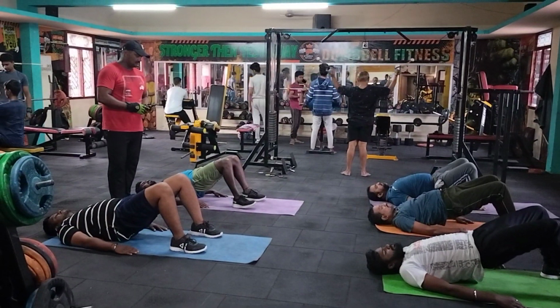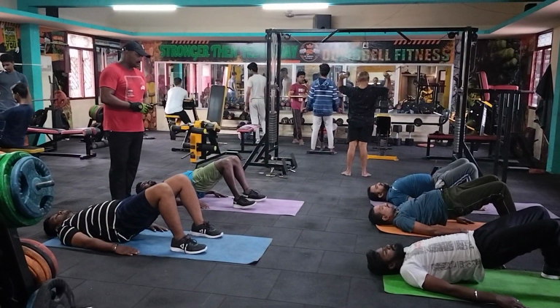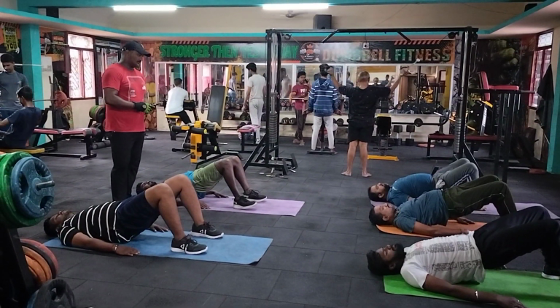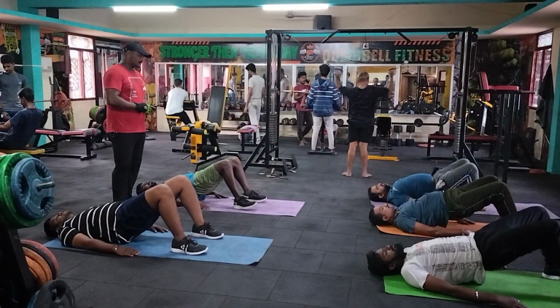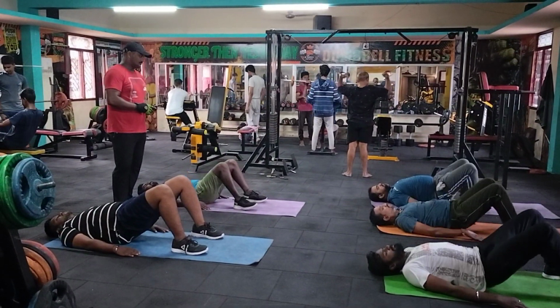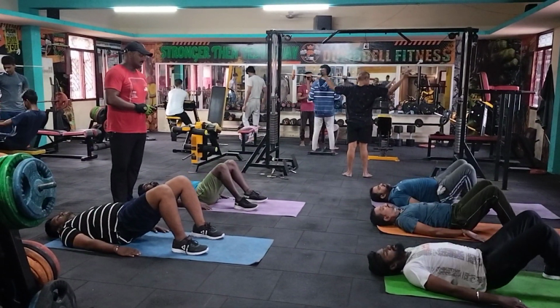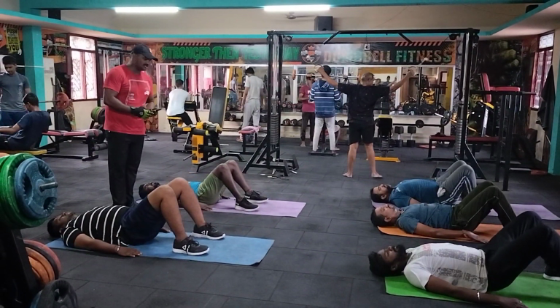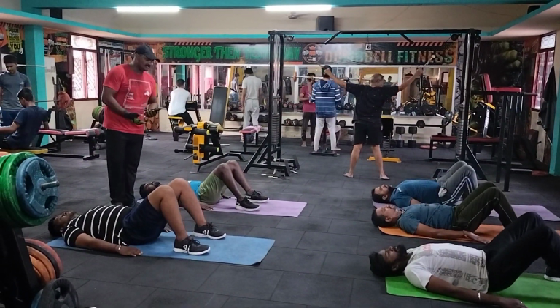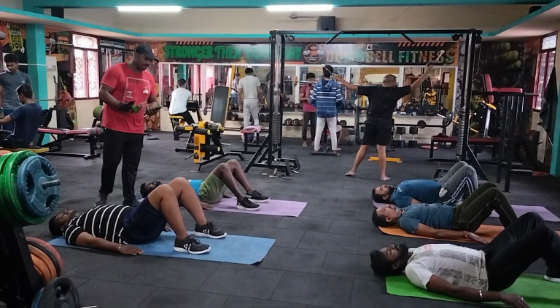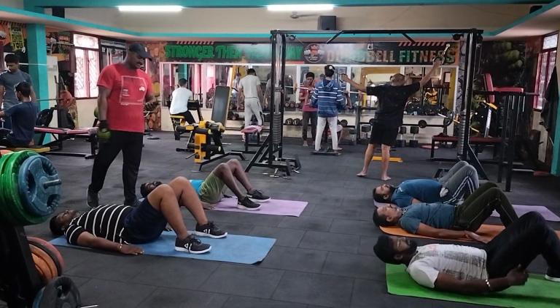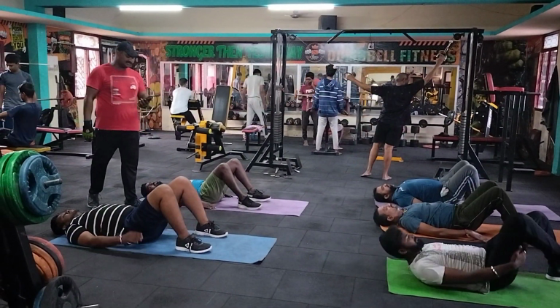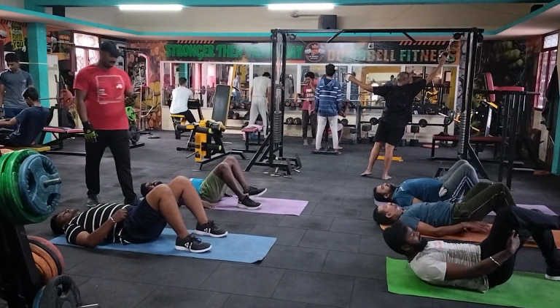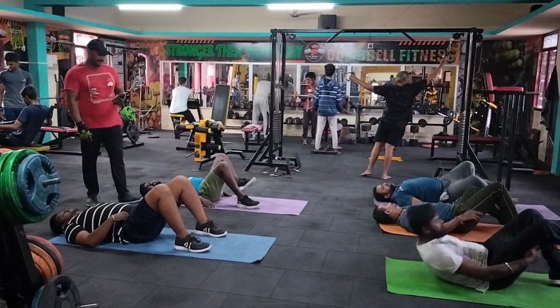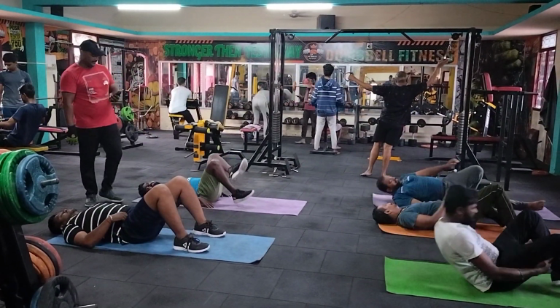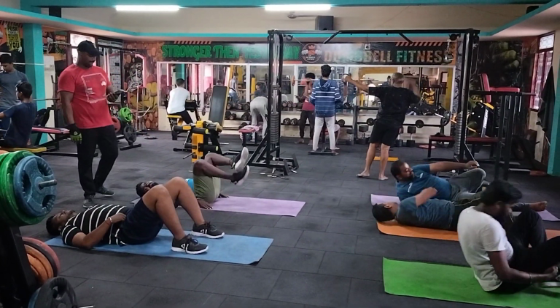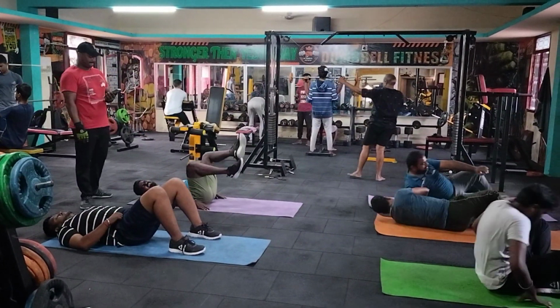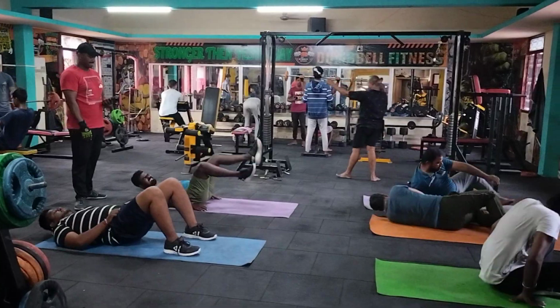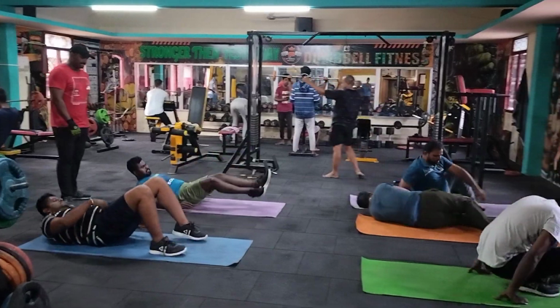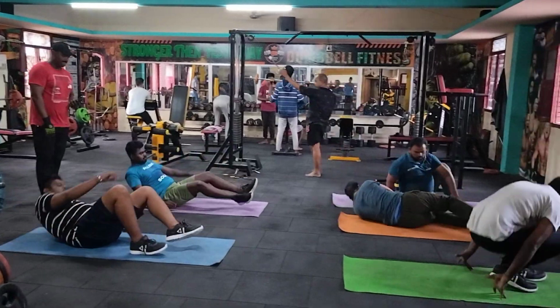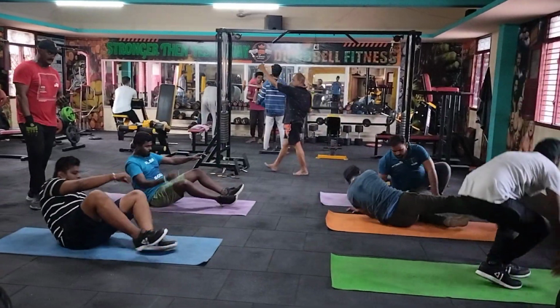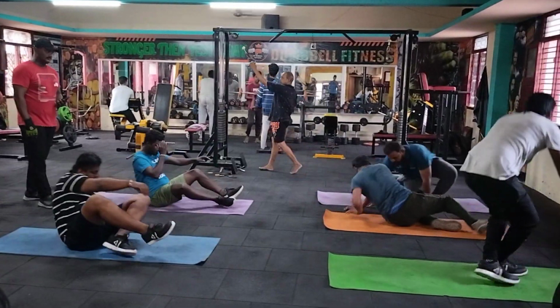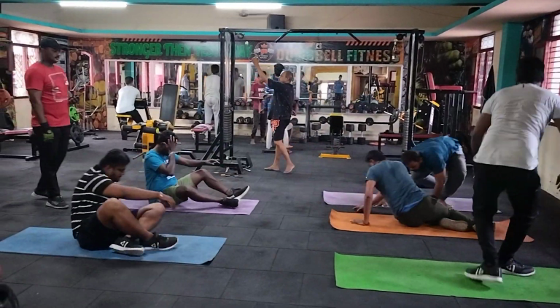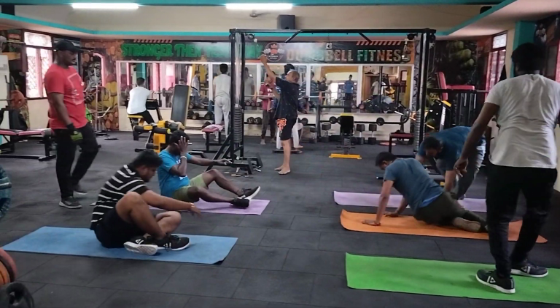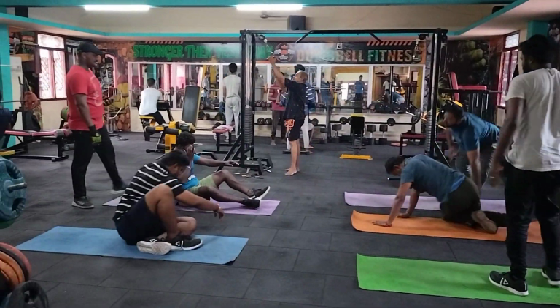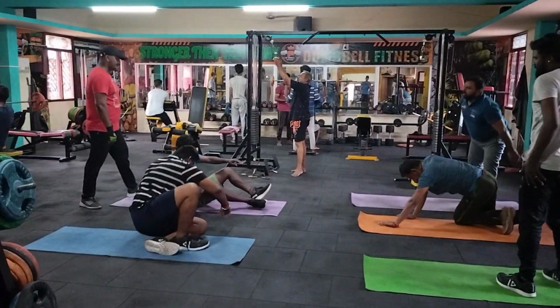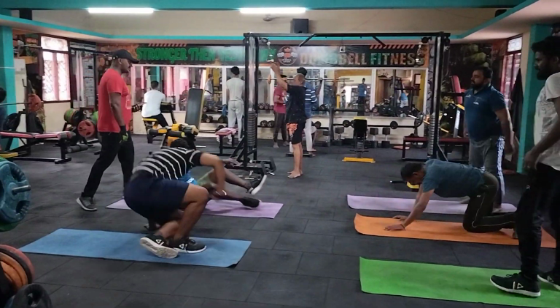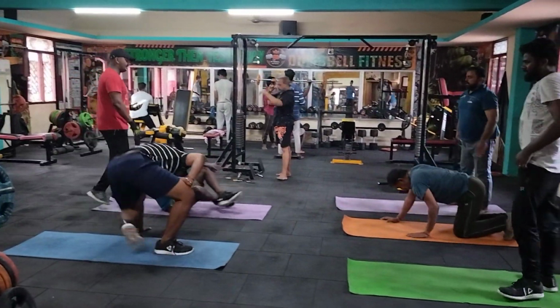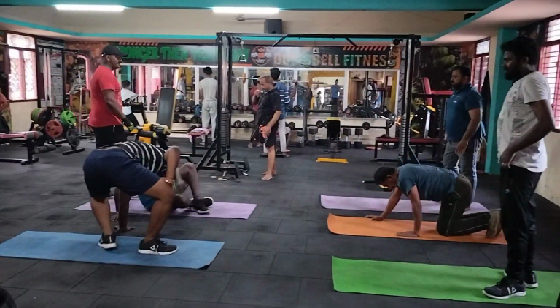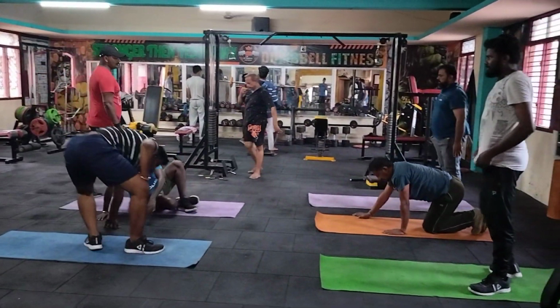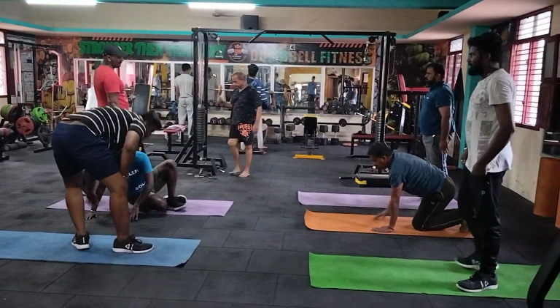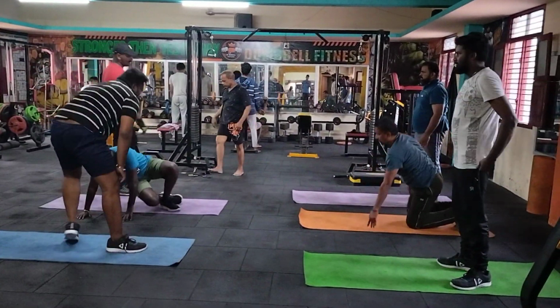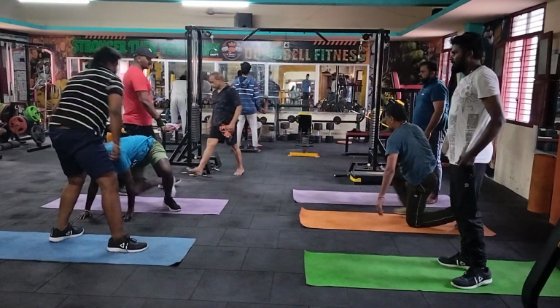Now, do you see where your beam jacks are? Your beam jacks are in the middle of the ground.